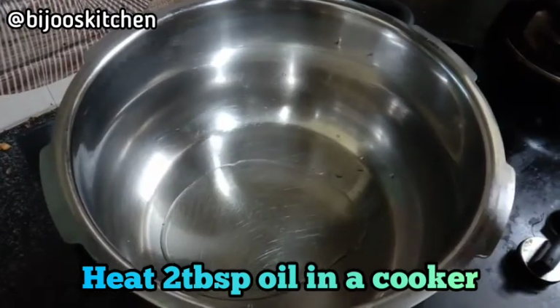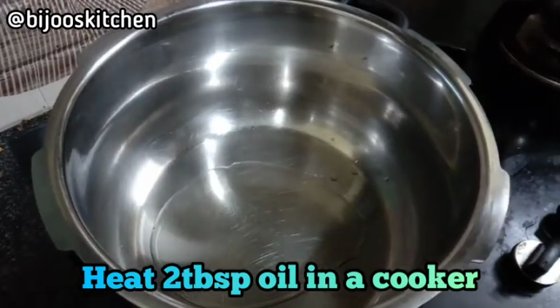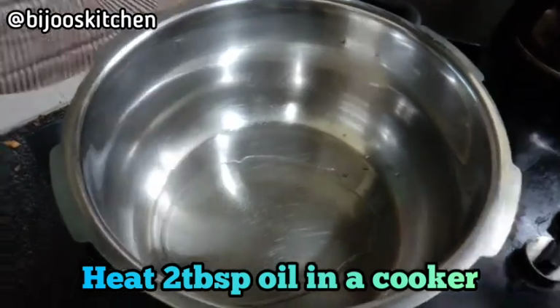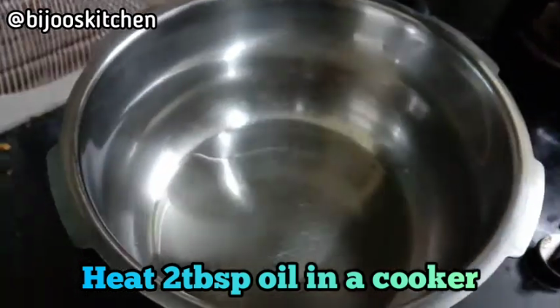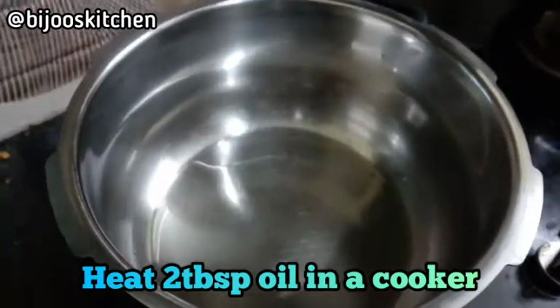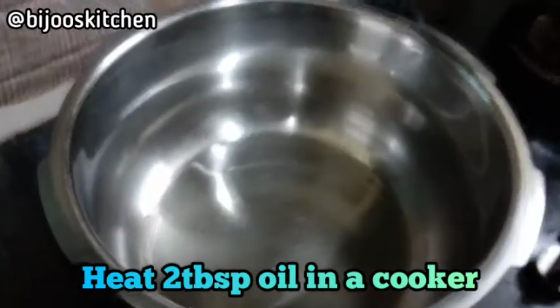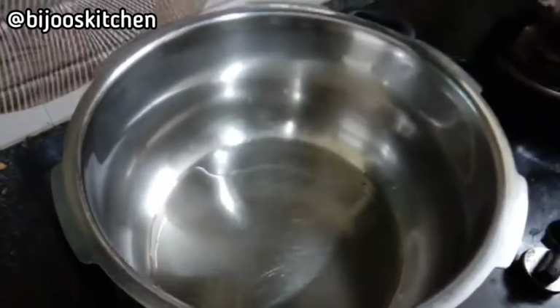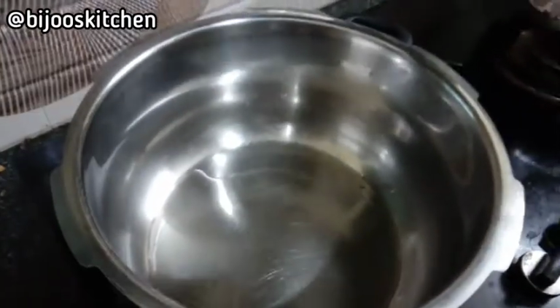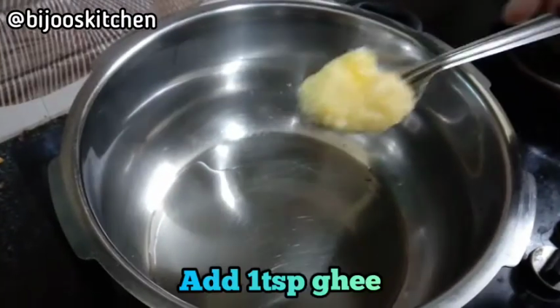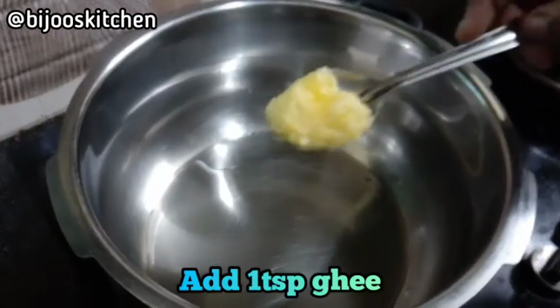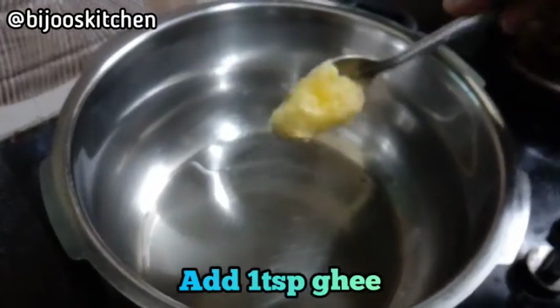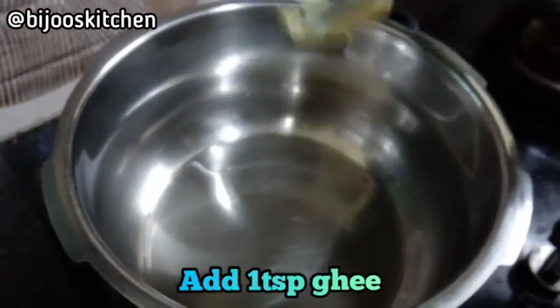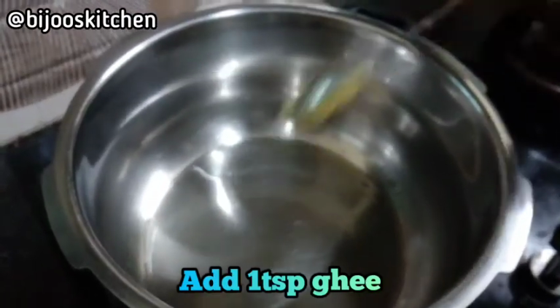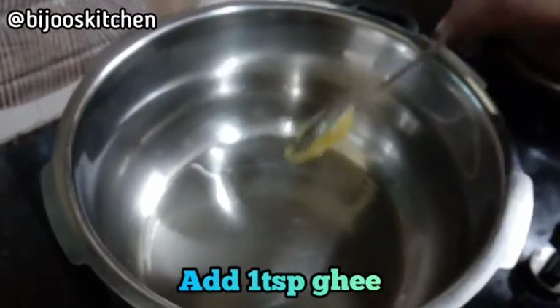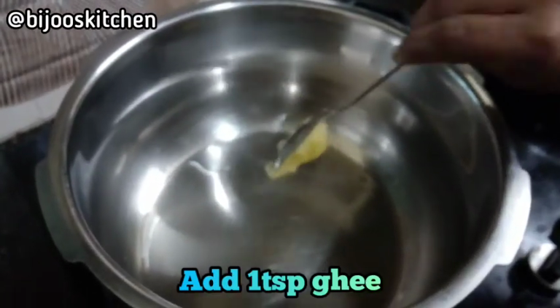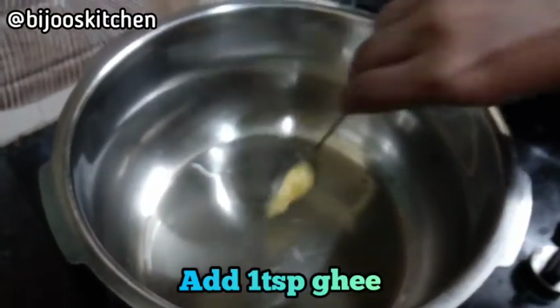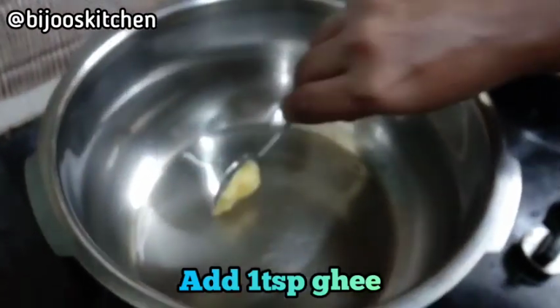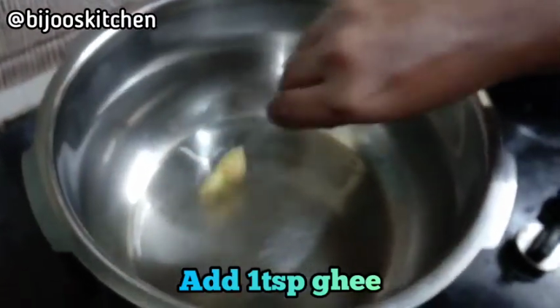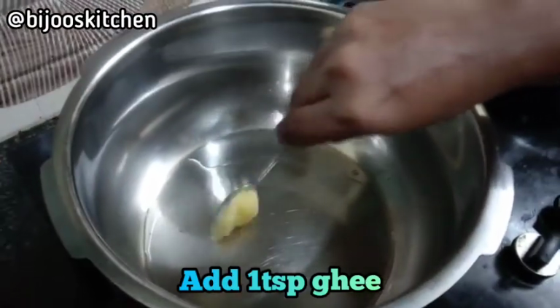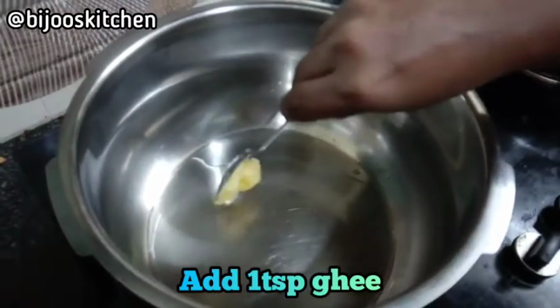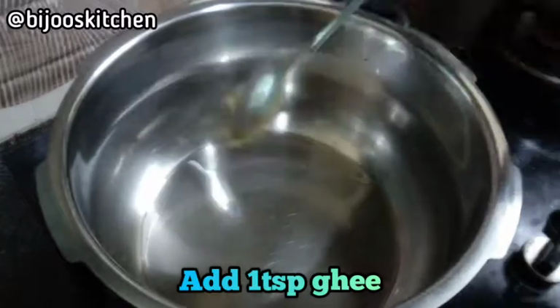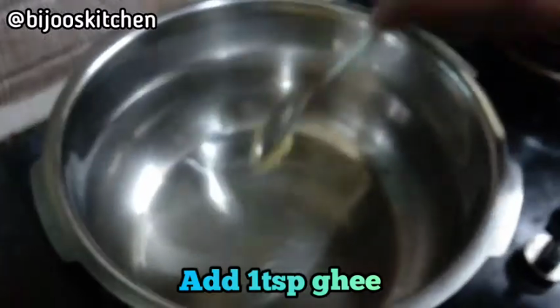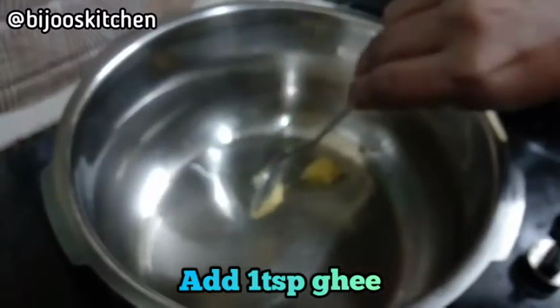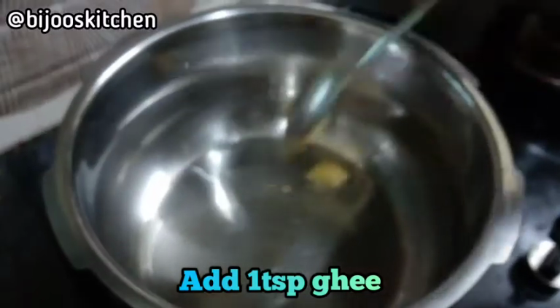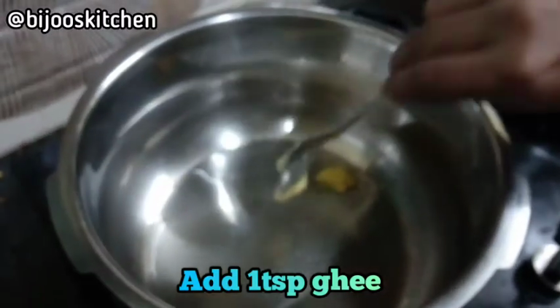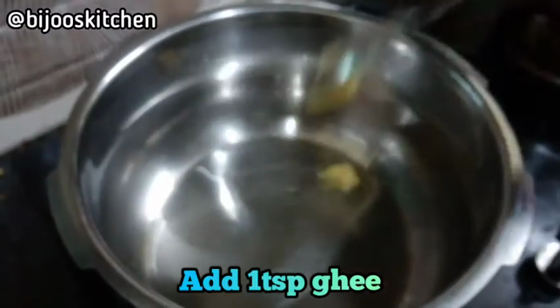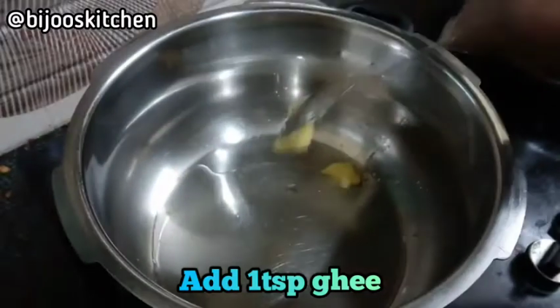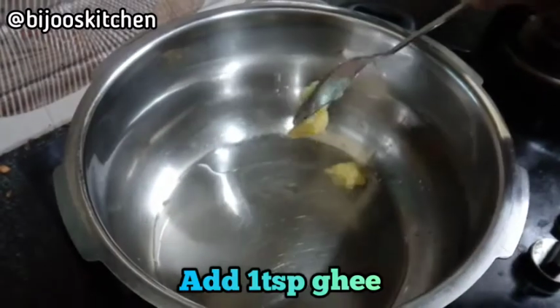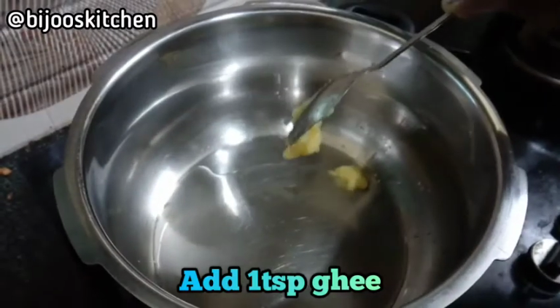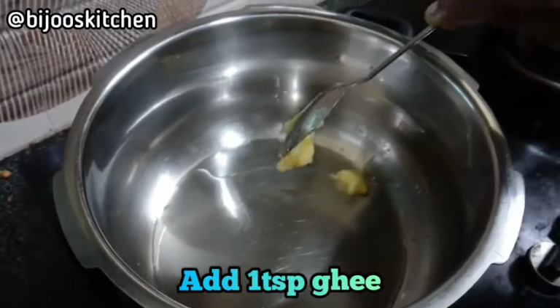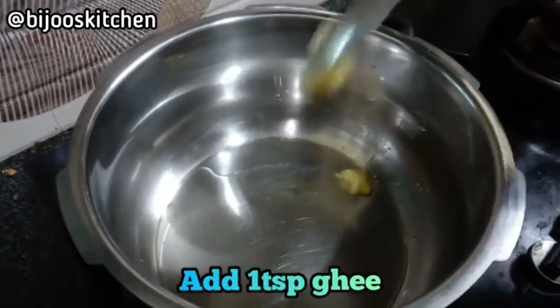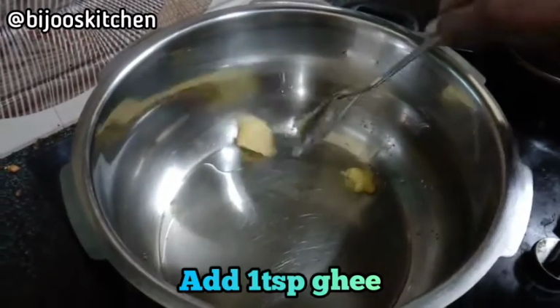We will use 2 tablespoons of sunflower oil and 1 tablespoon of rice.